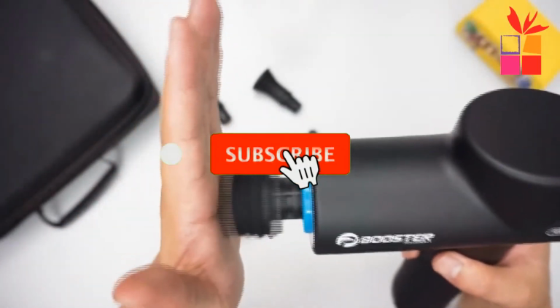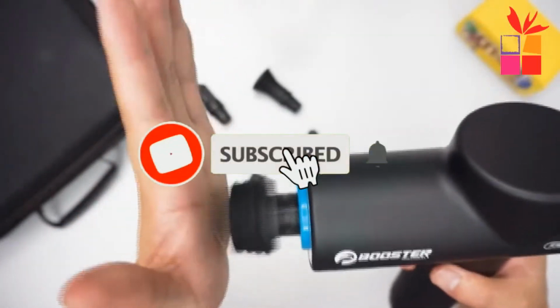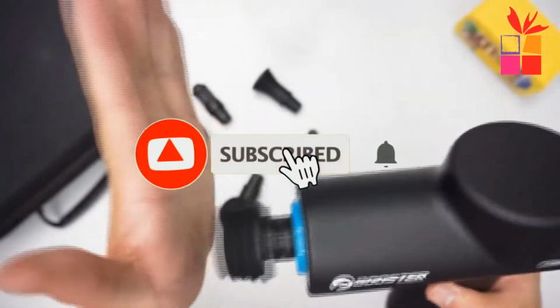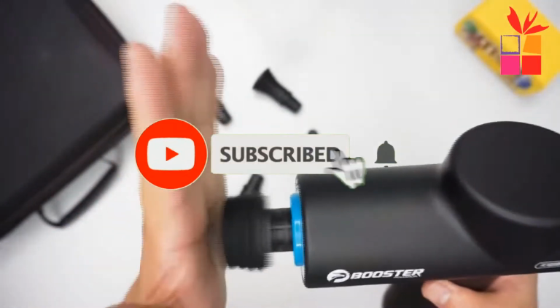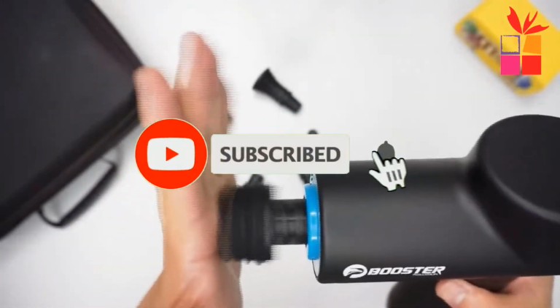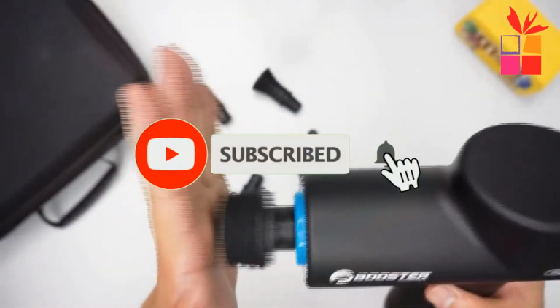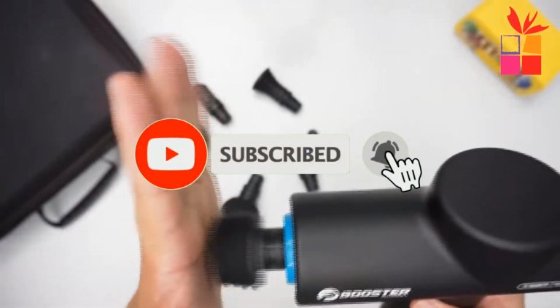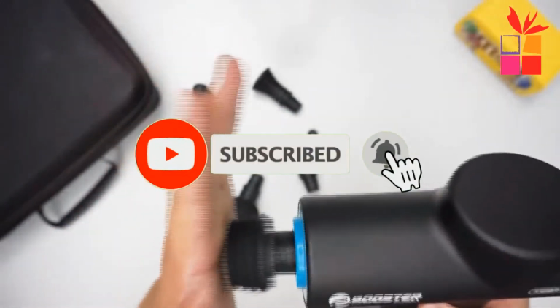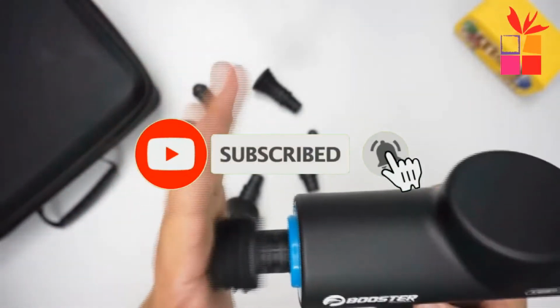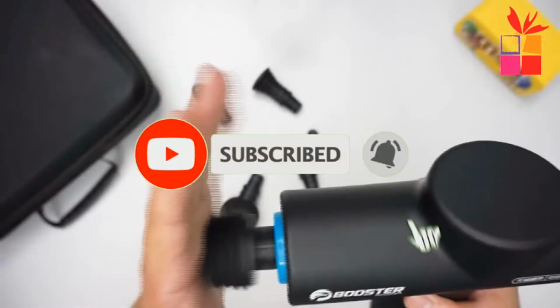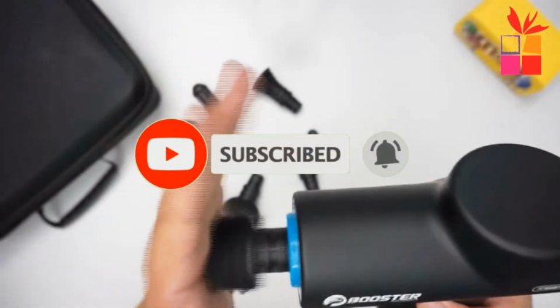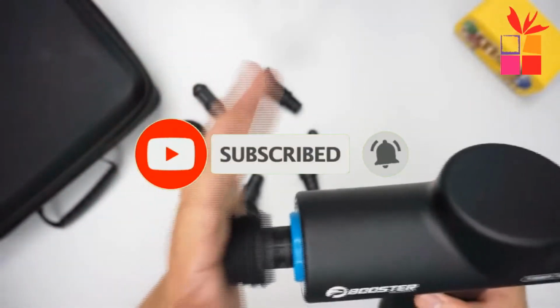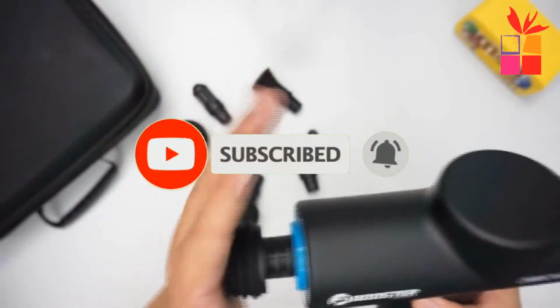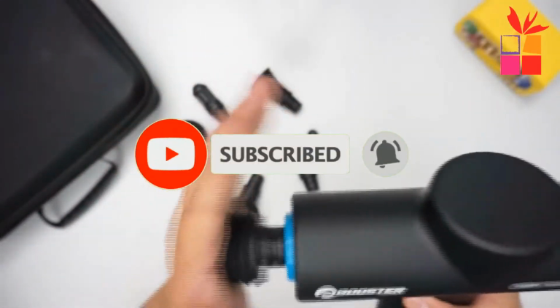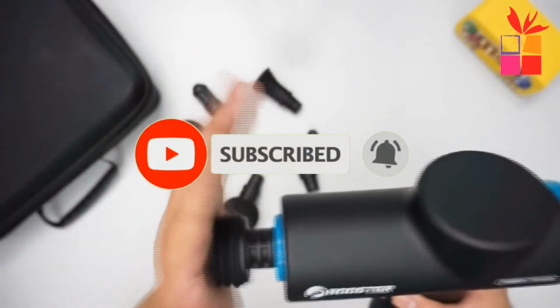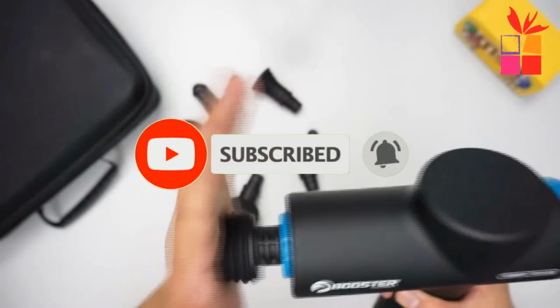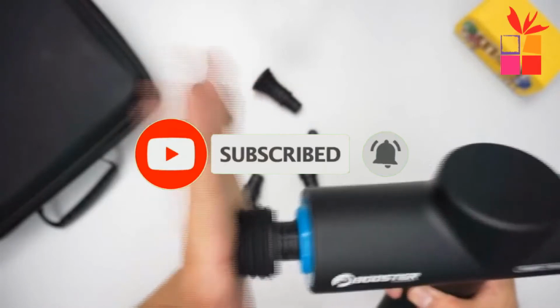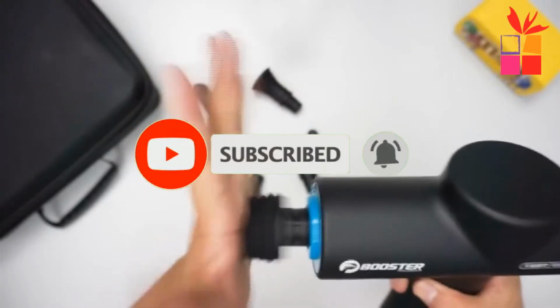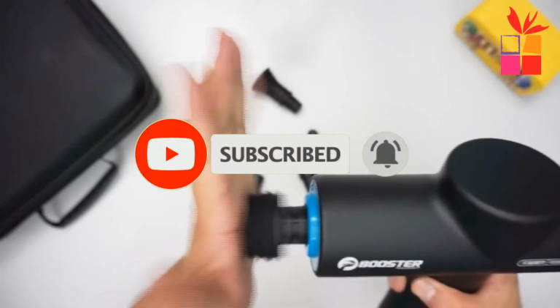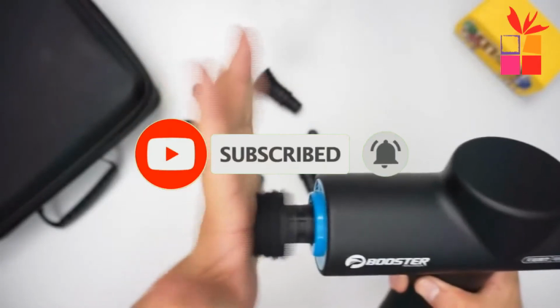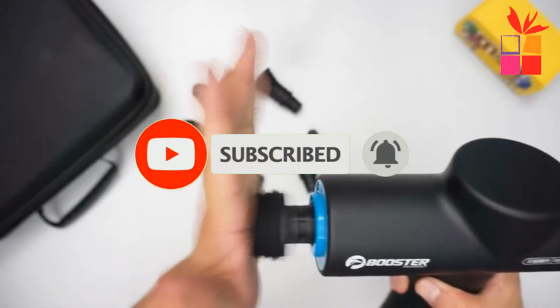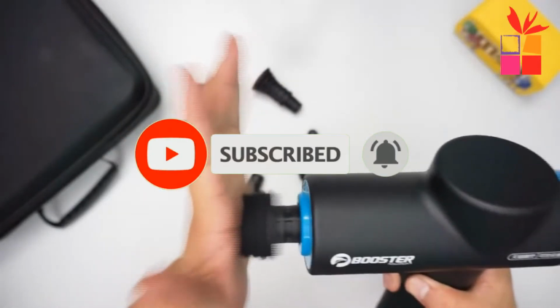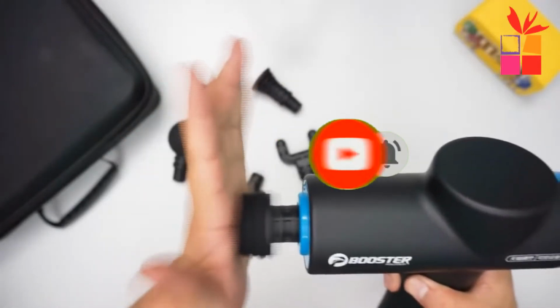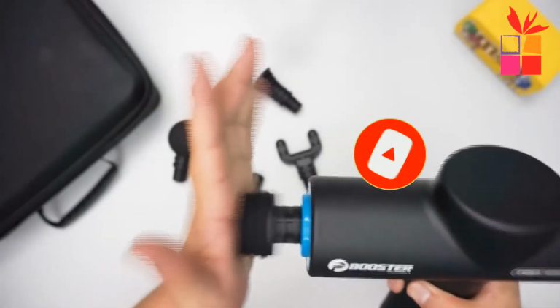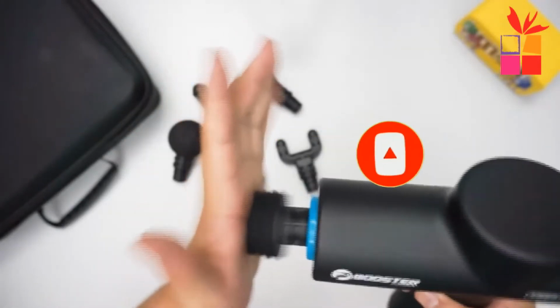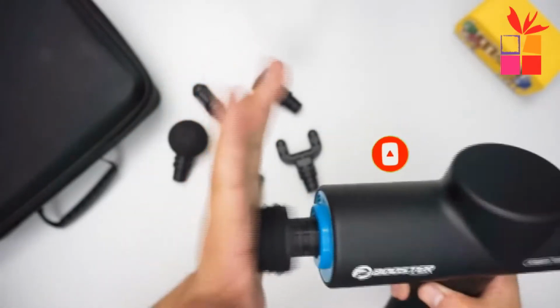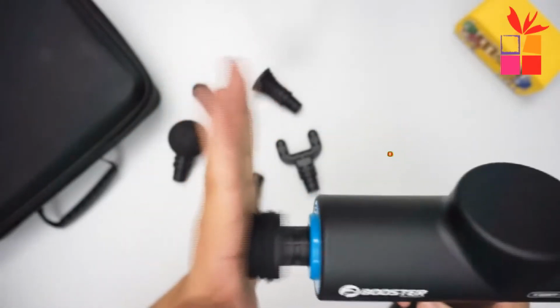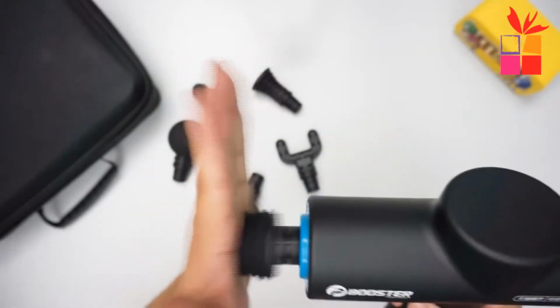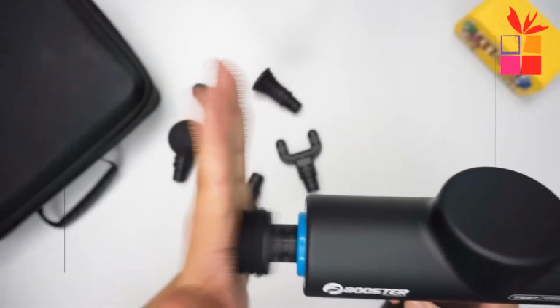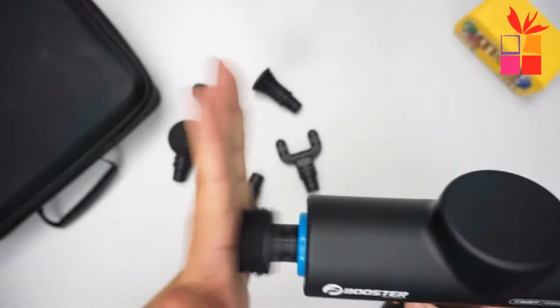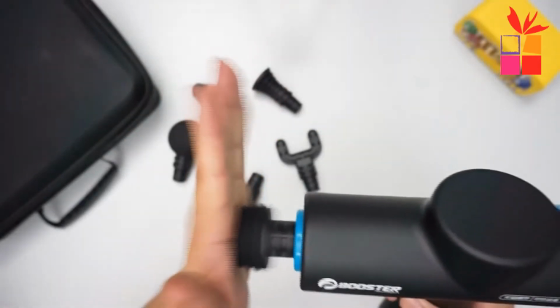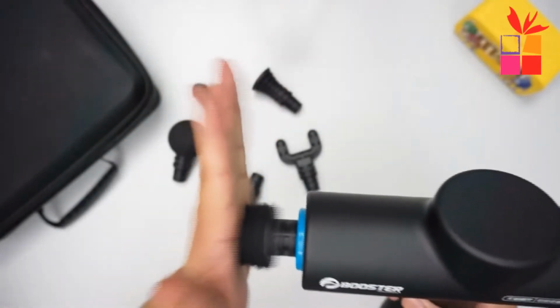Also, make sure you subscribe to stay up to date with the latest technology reviews. Okay, so let's get started with the video.